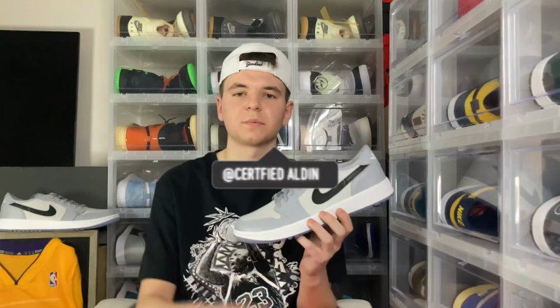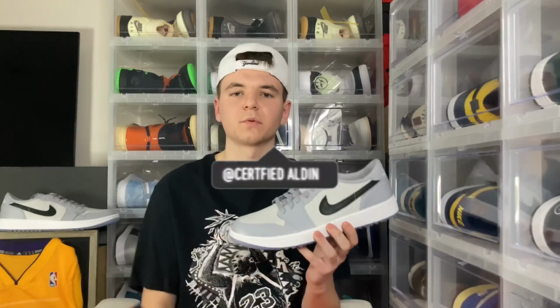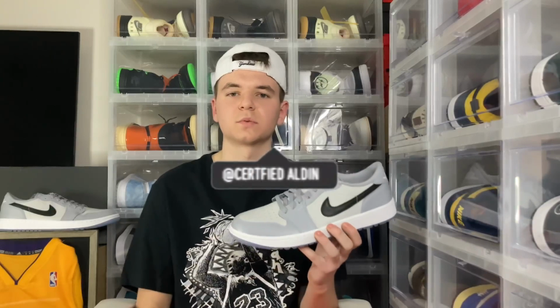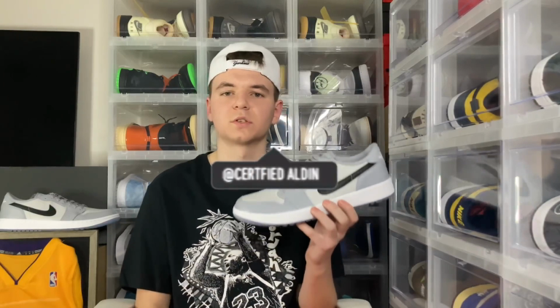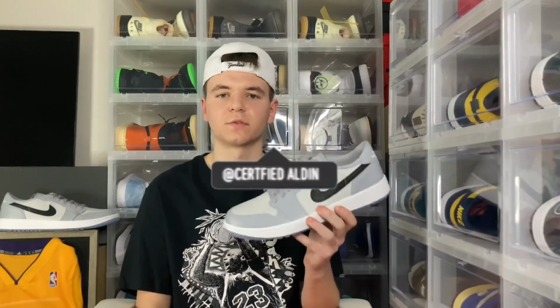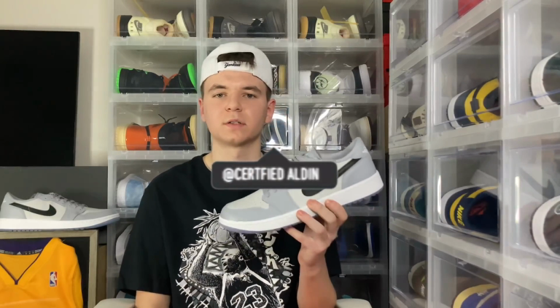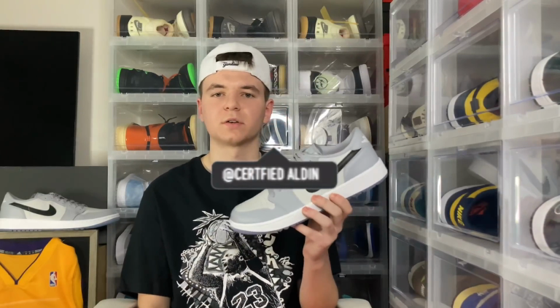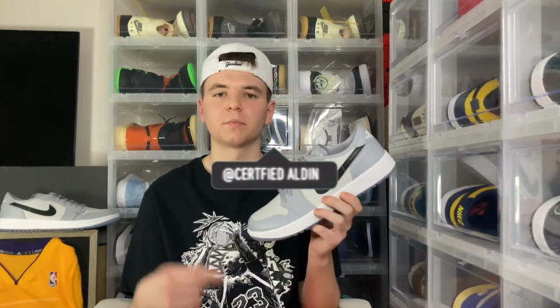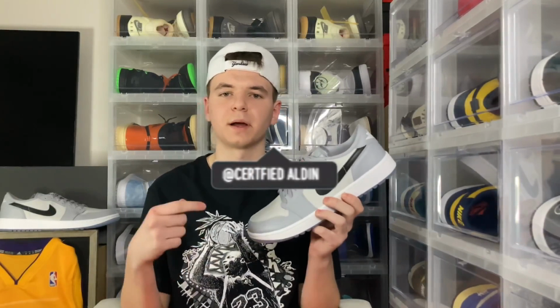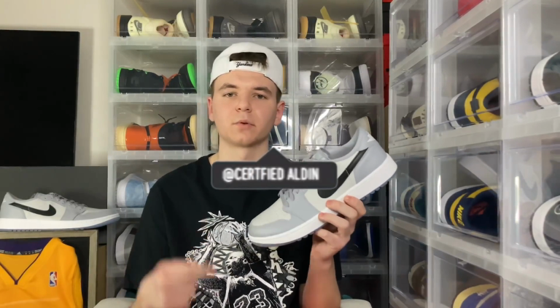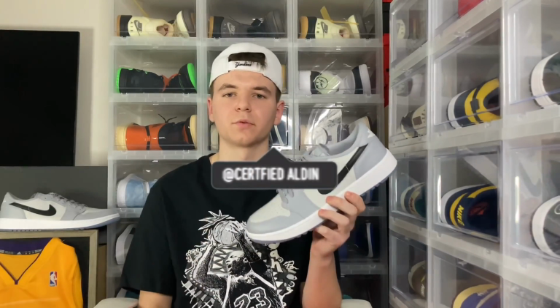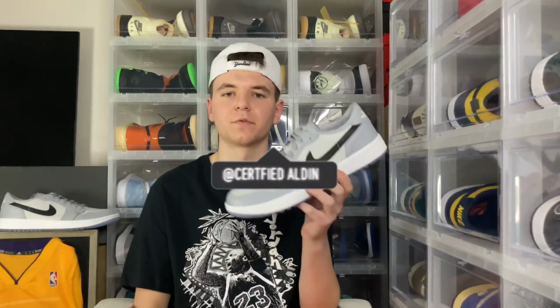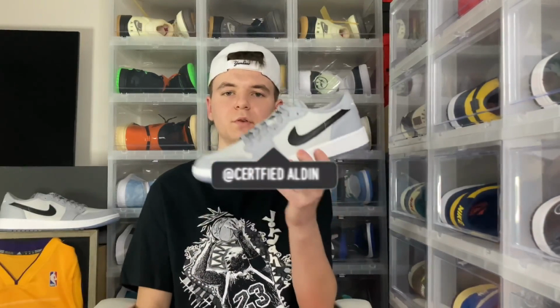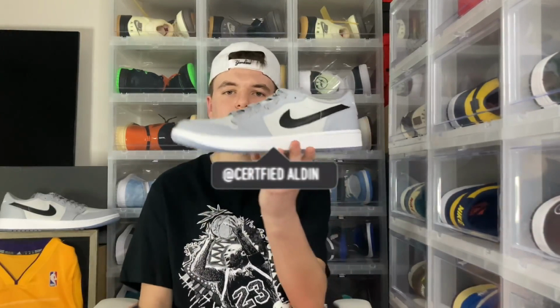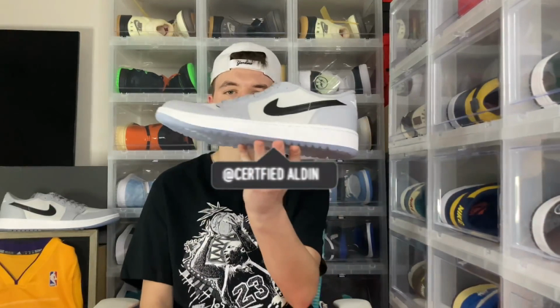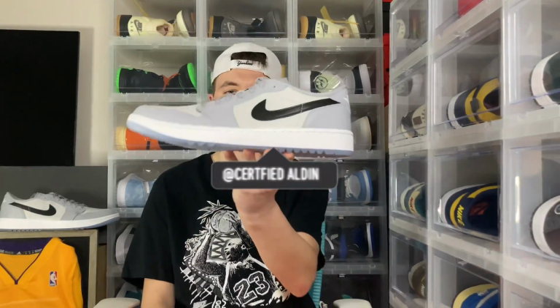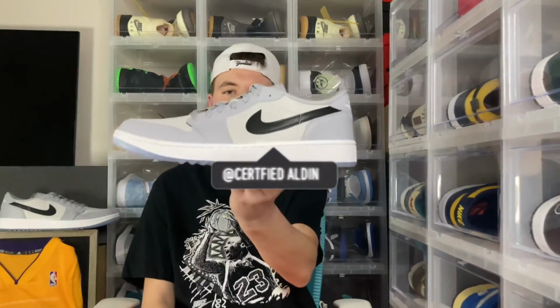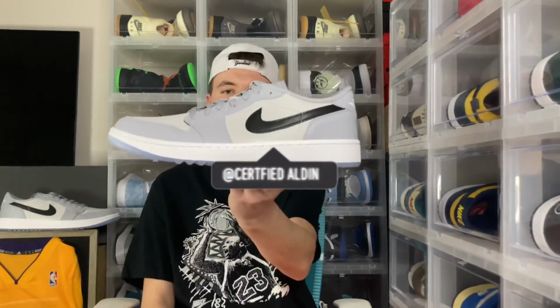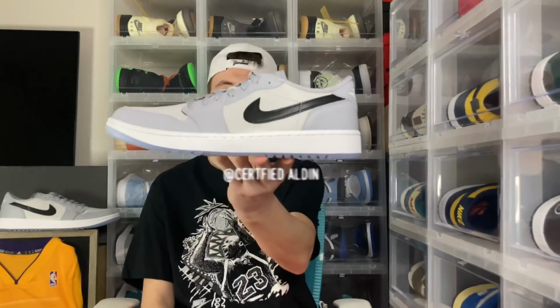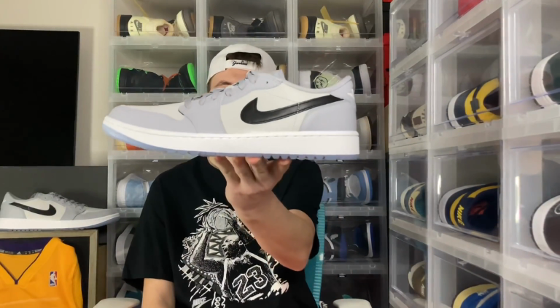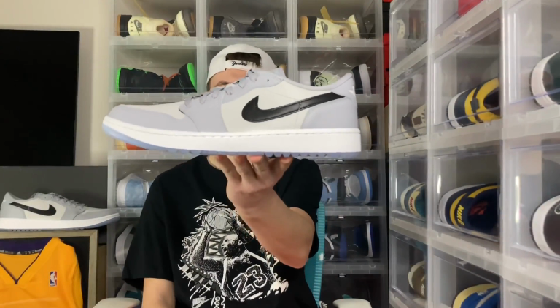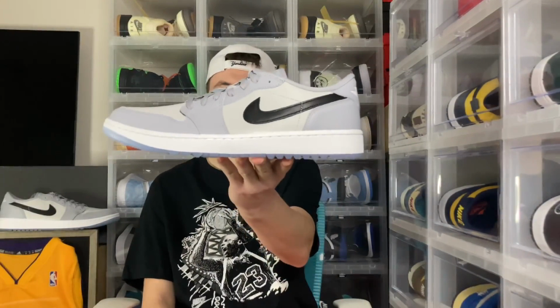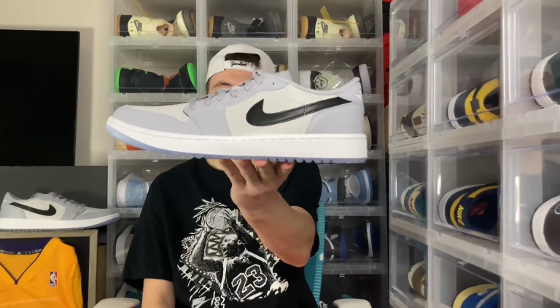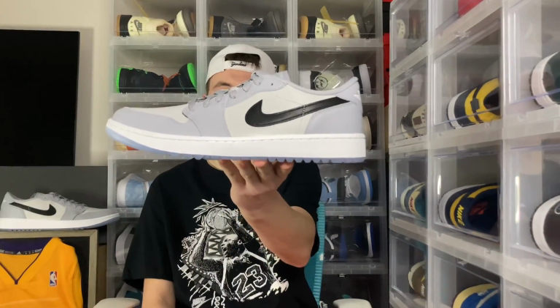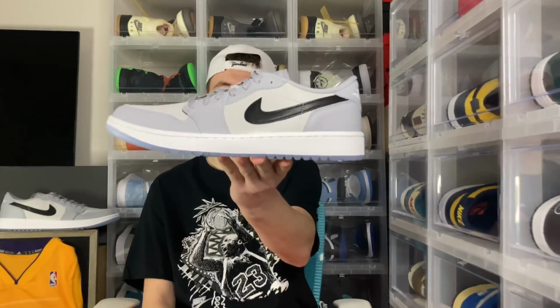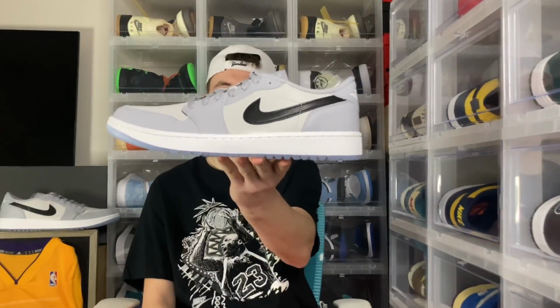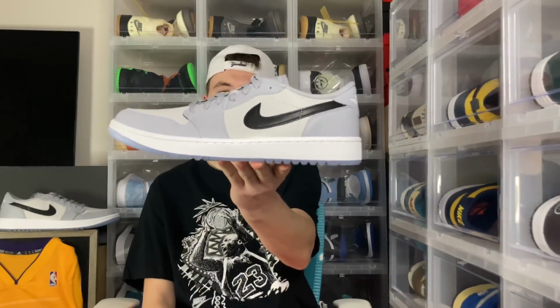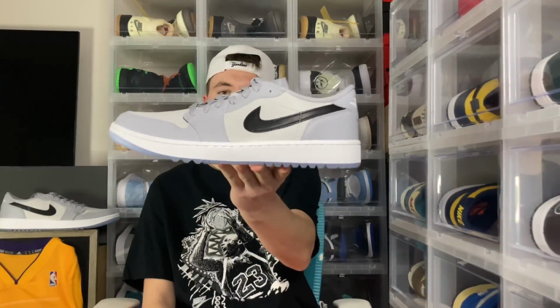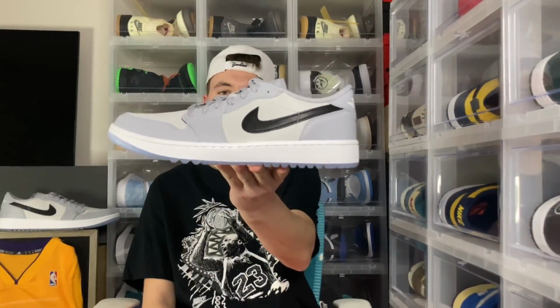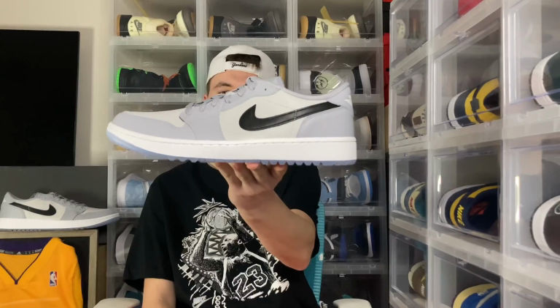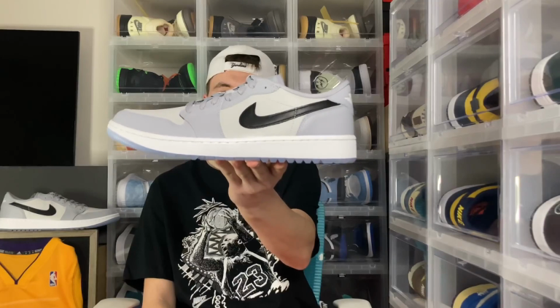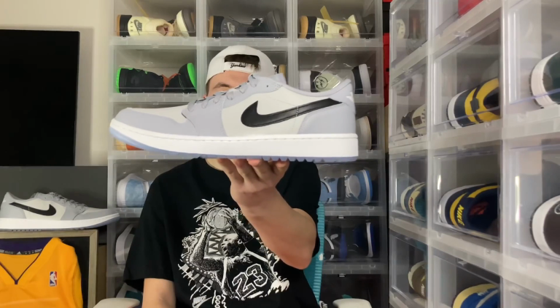What's up everyone, it's your boy Serif Aldean here, back with another review. In today's review, we'll be looking at the Jordan 1 Low Wolf Gray.